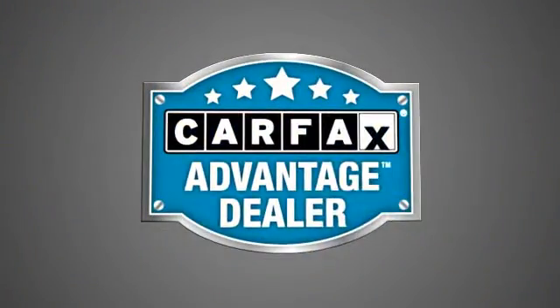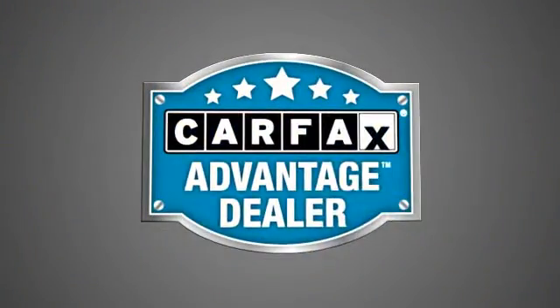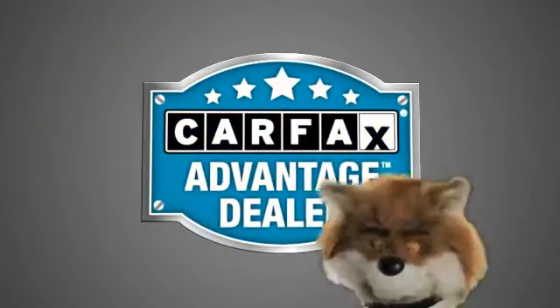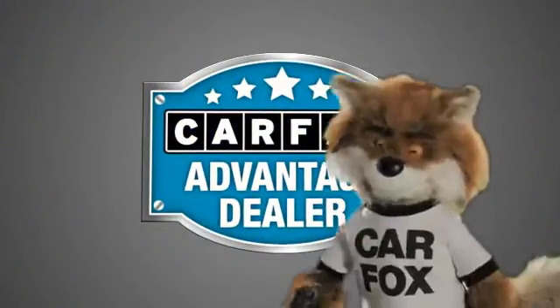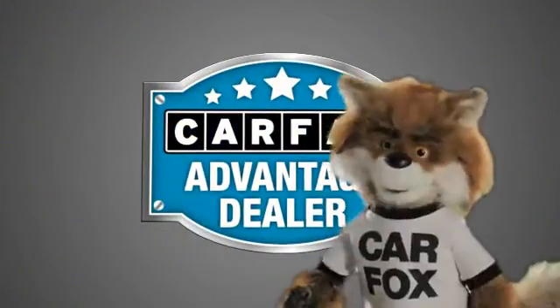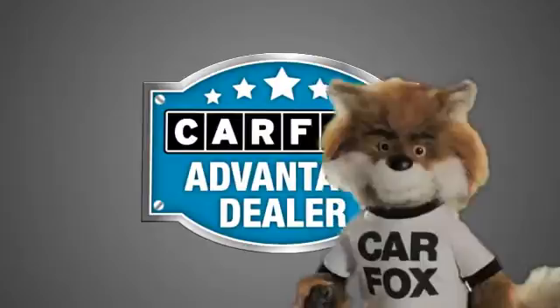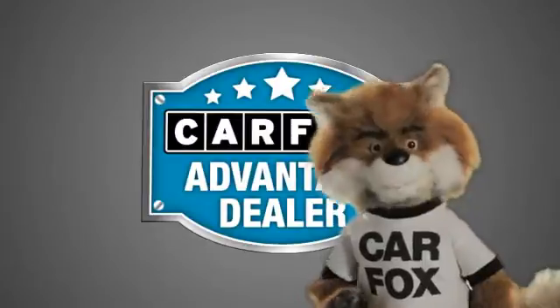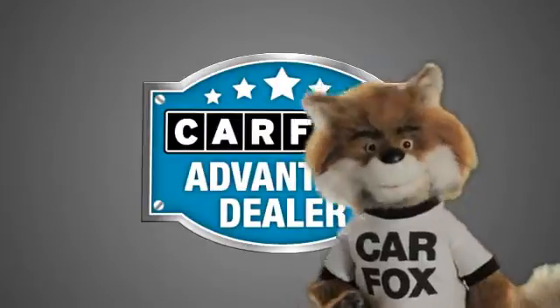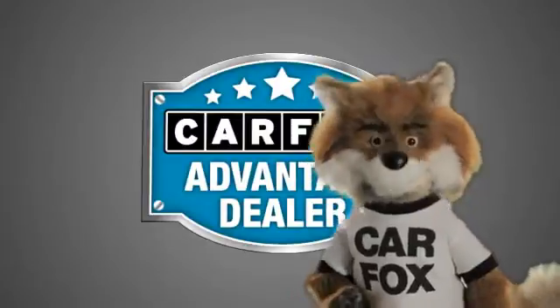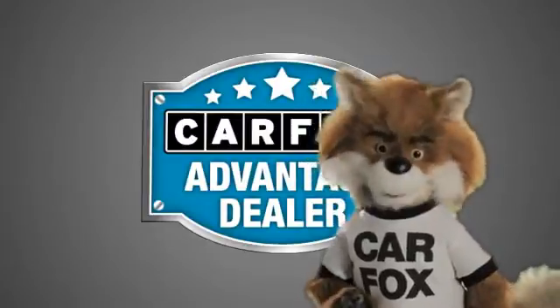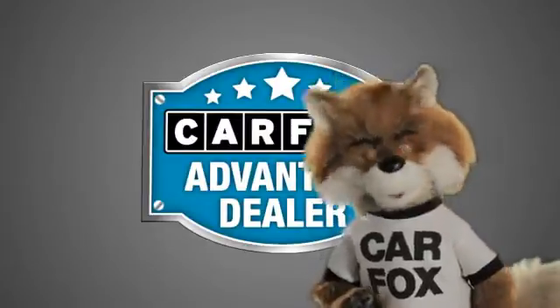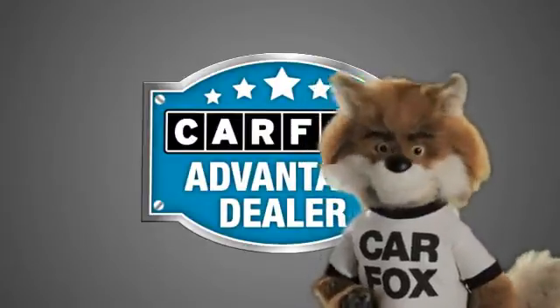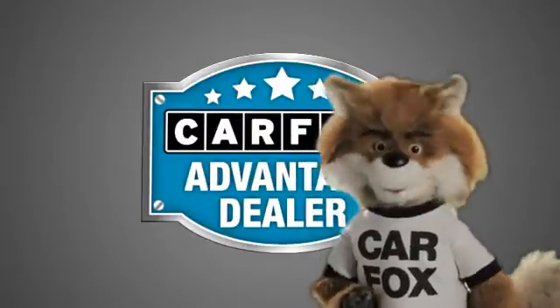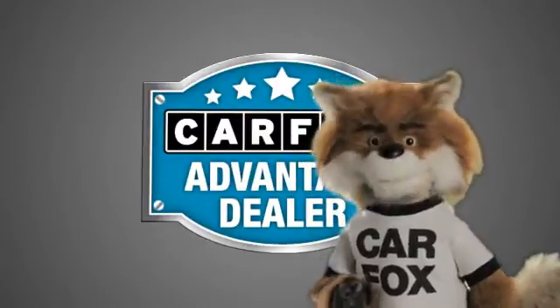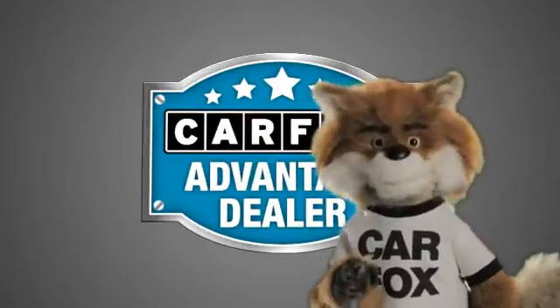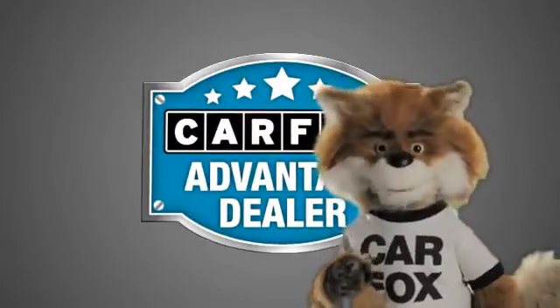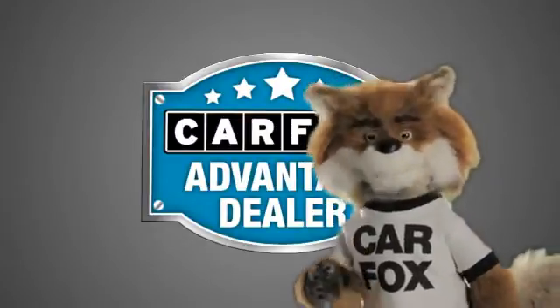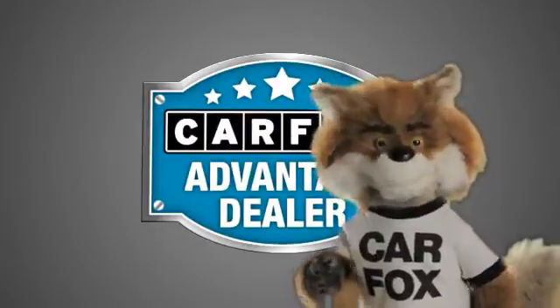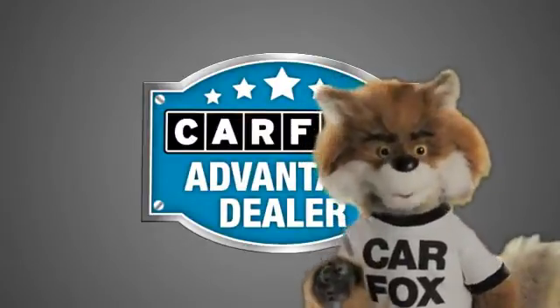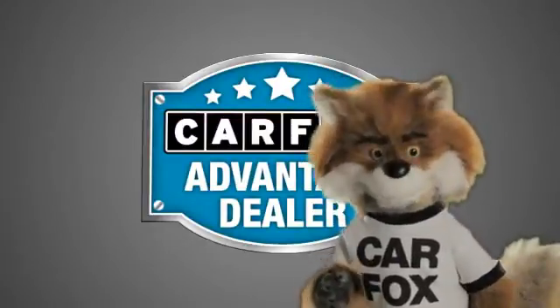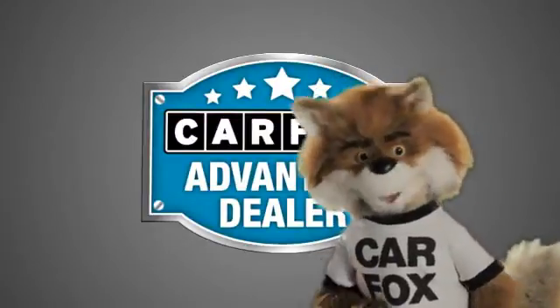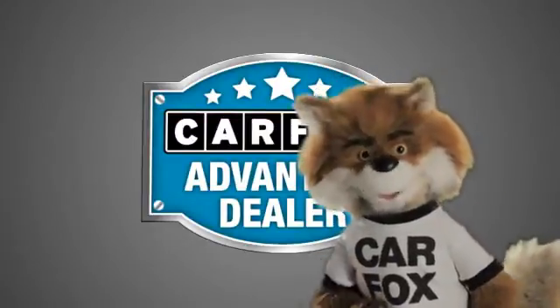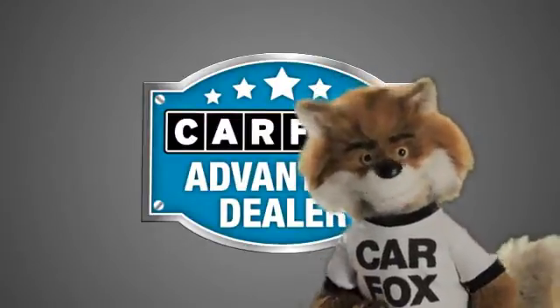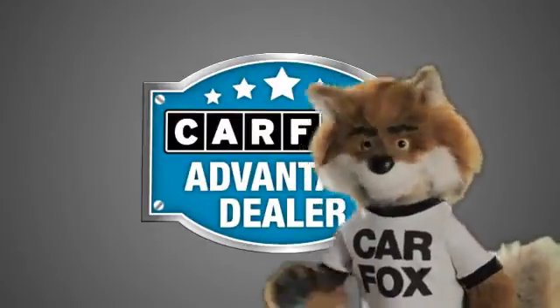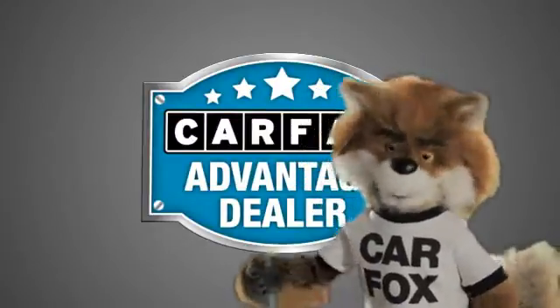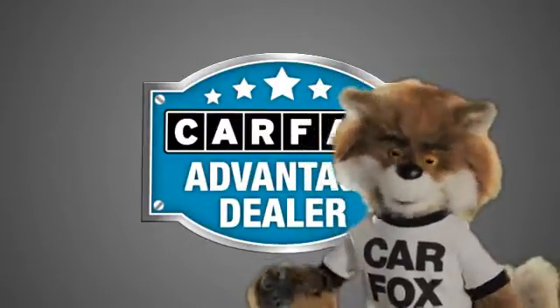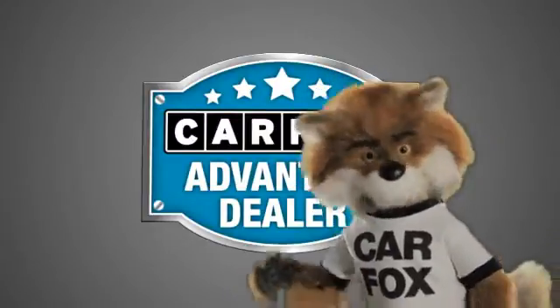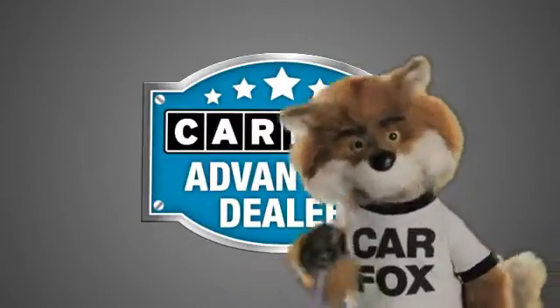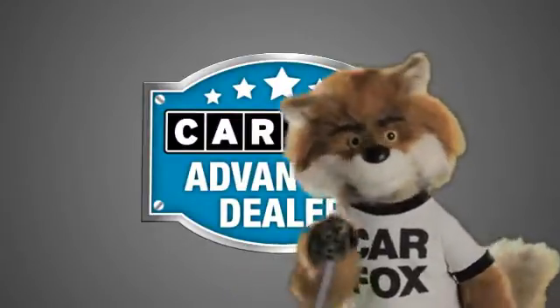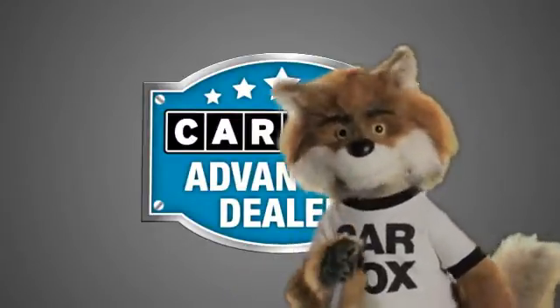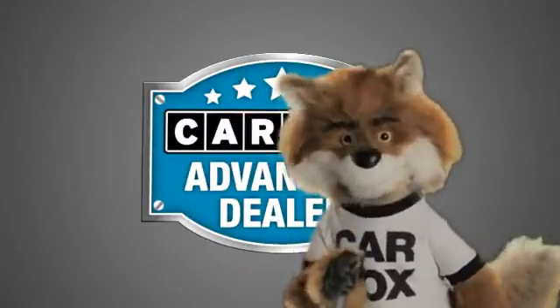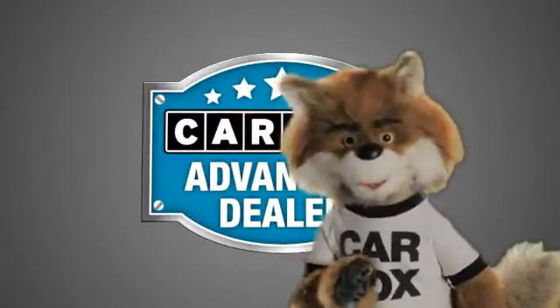Just say show me the Carfax at Lakeside Toyota, a Carfax Advantage dealer.